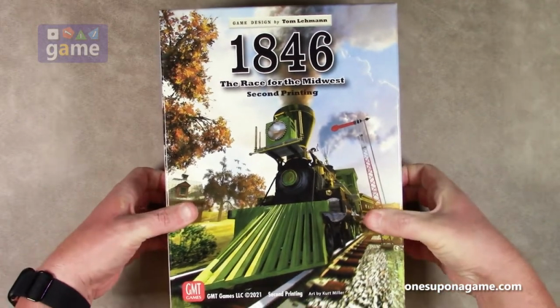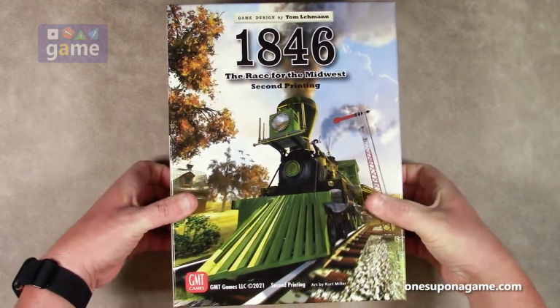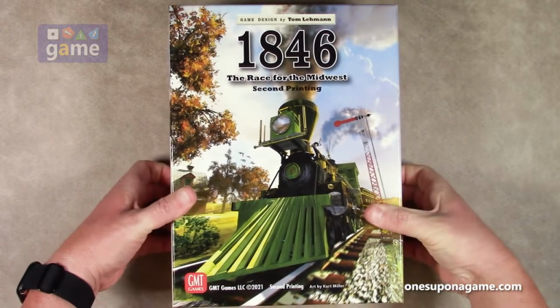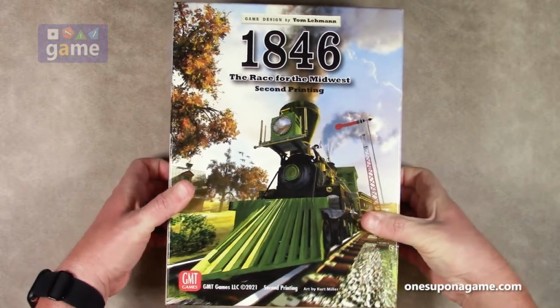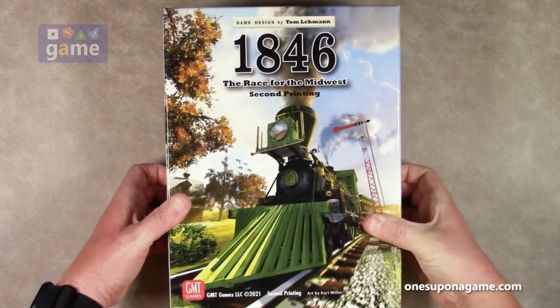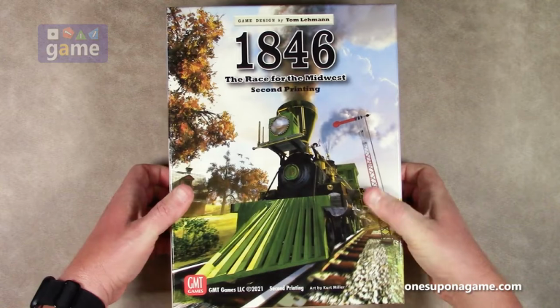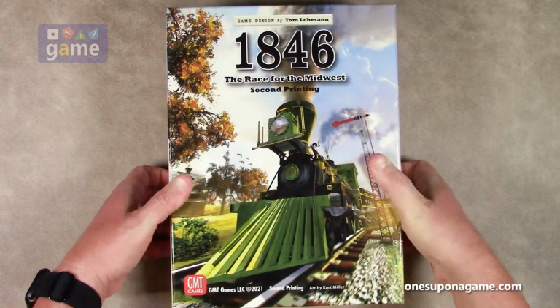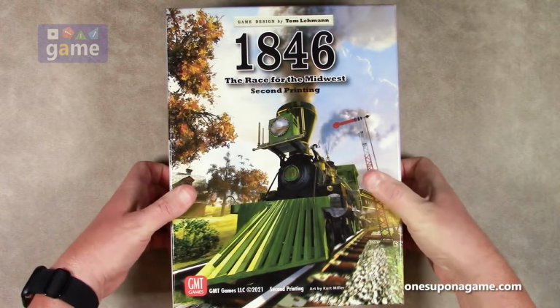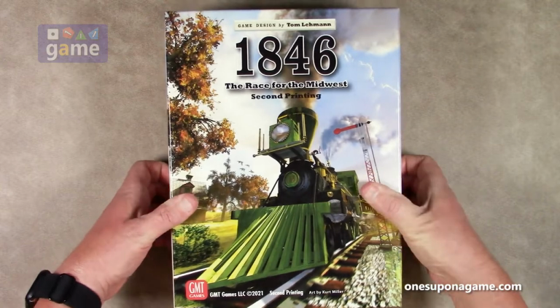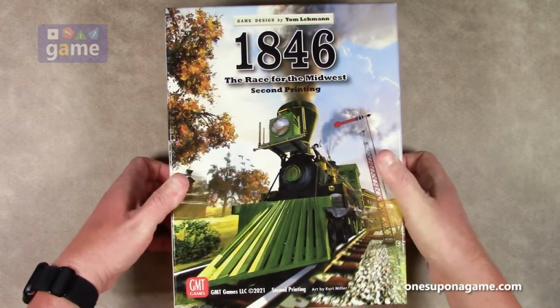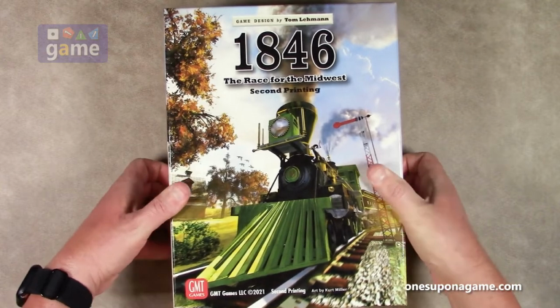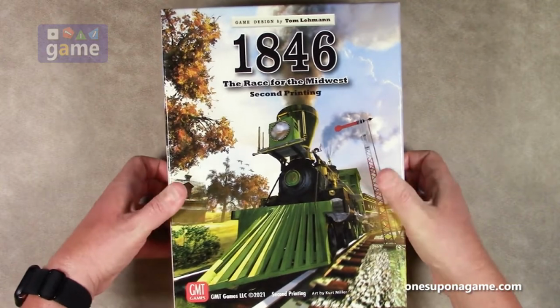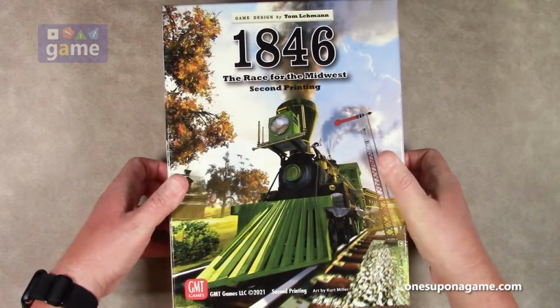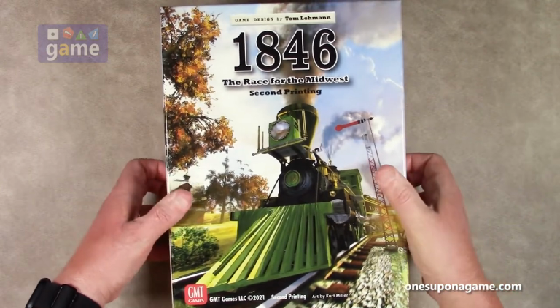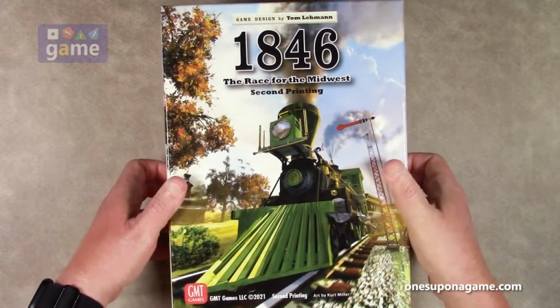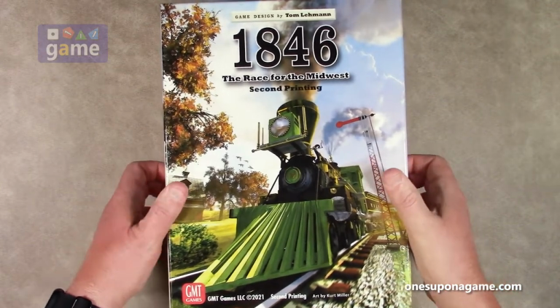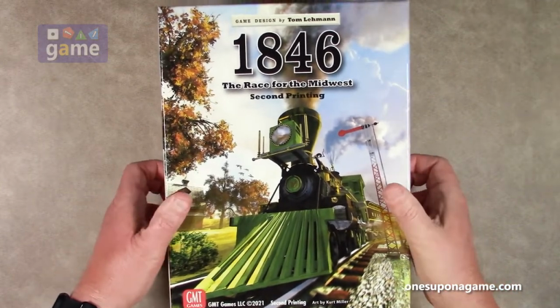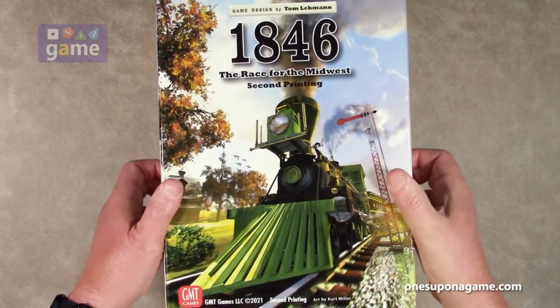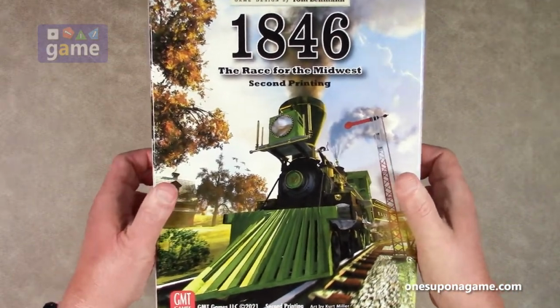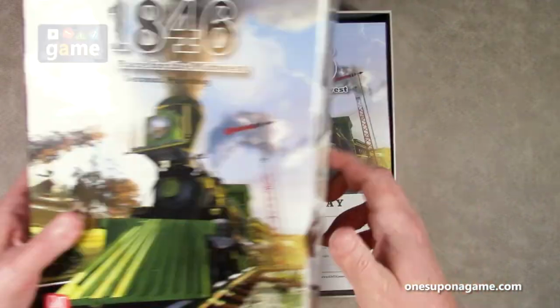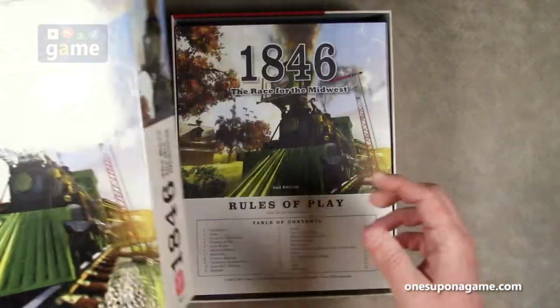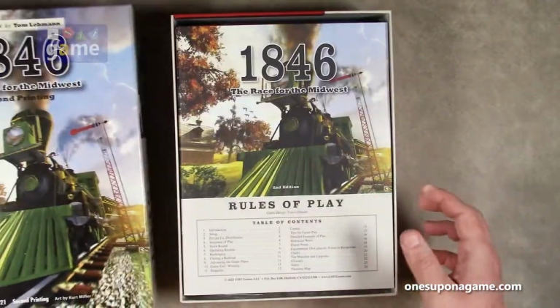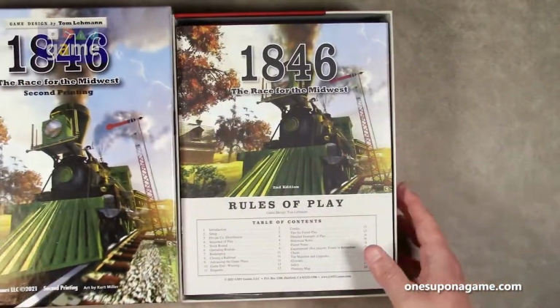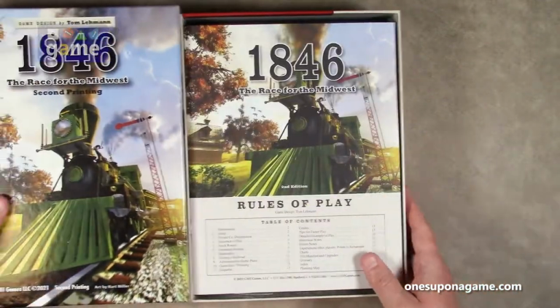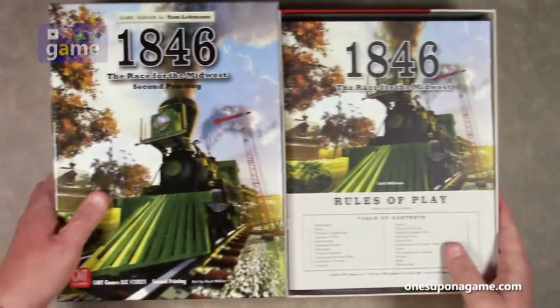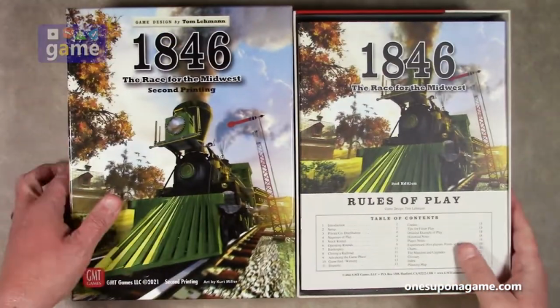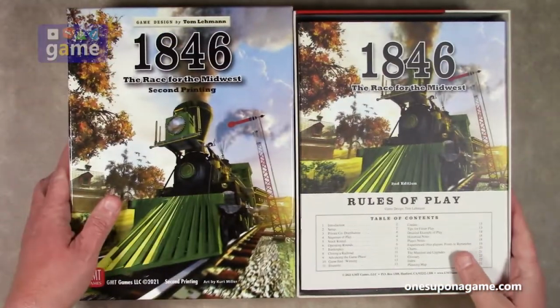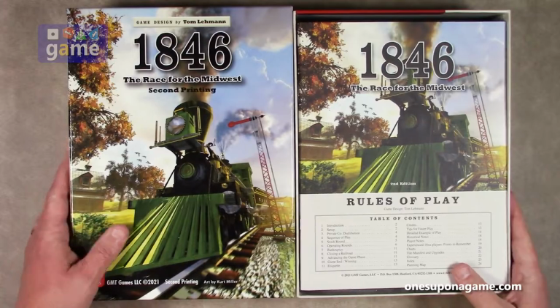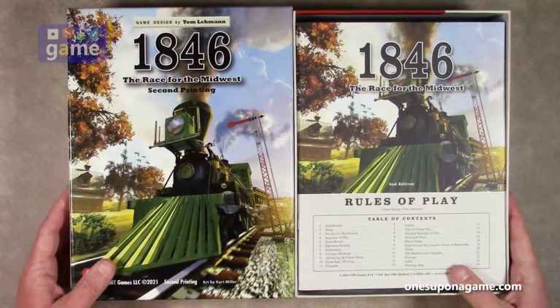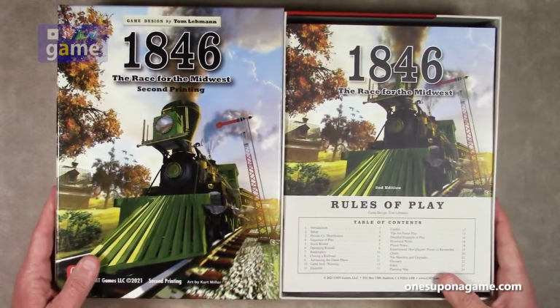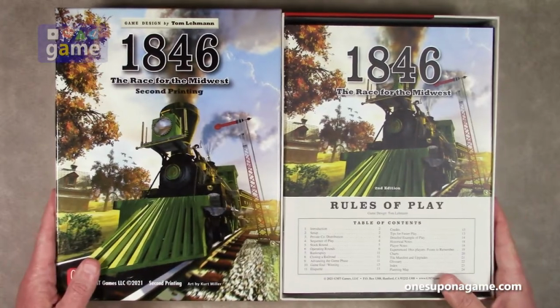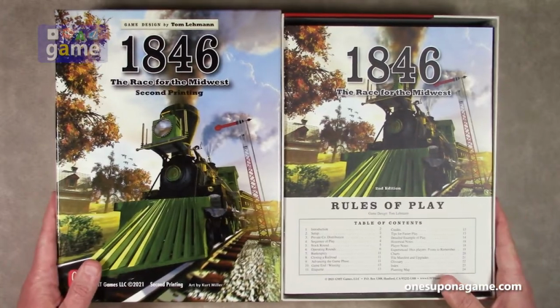Beautiful artwork on the front — I do like that art, it's by Kurt Miller. It's a thick box, let's dig in and see what you get.